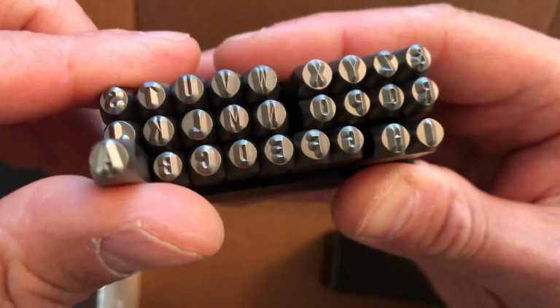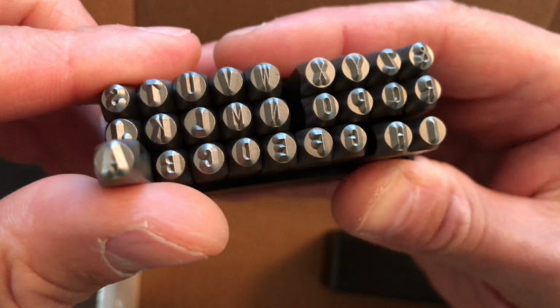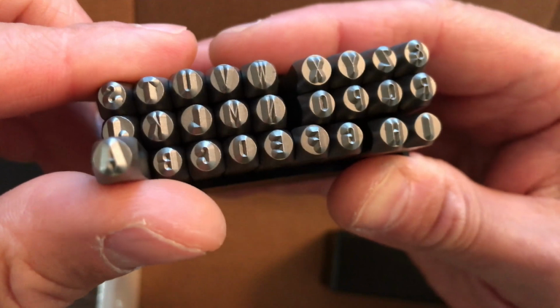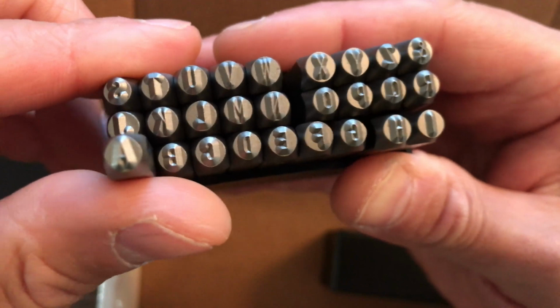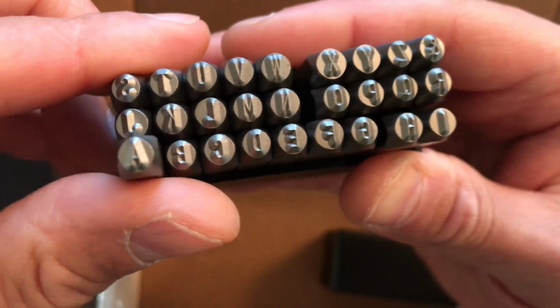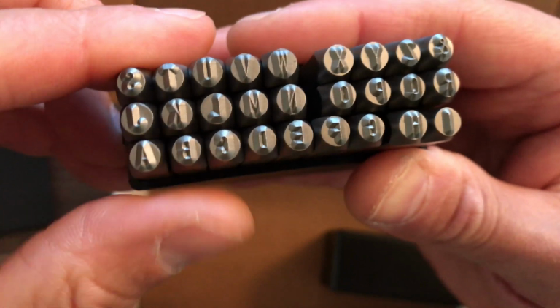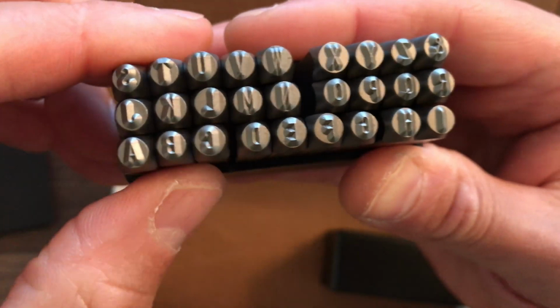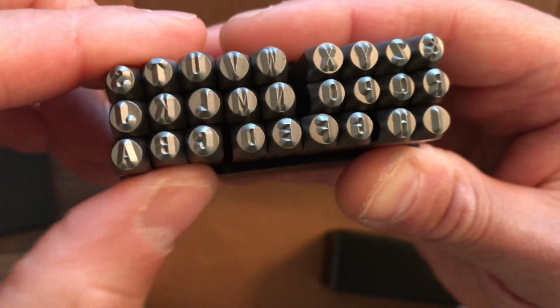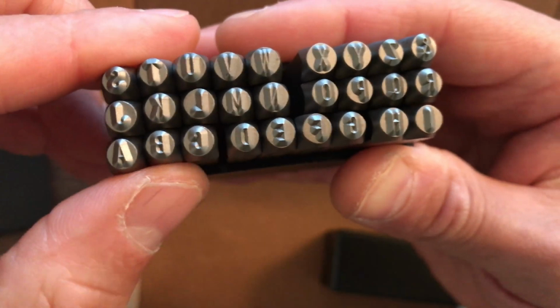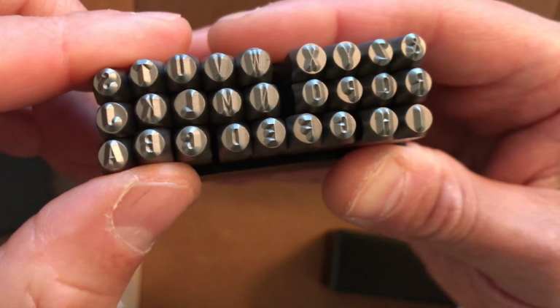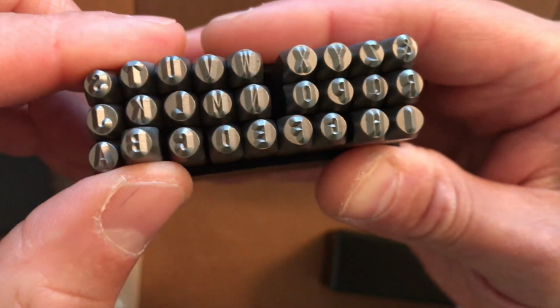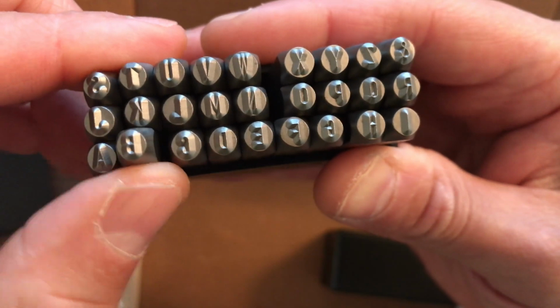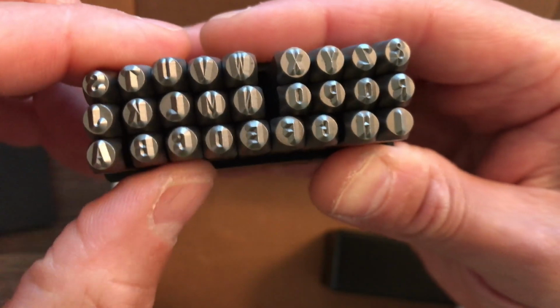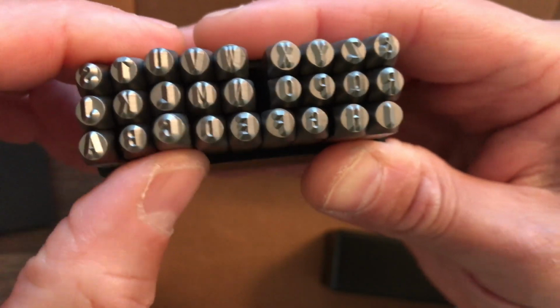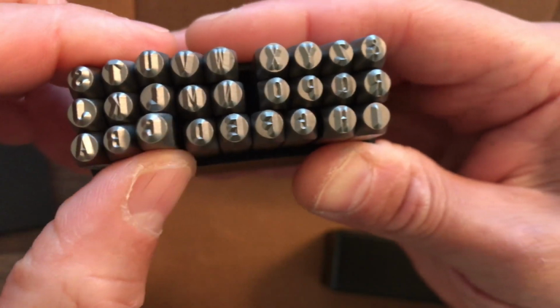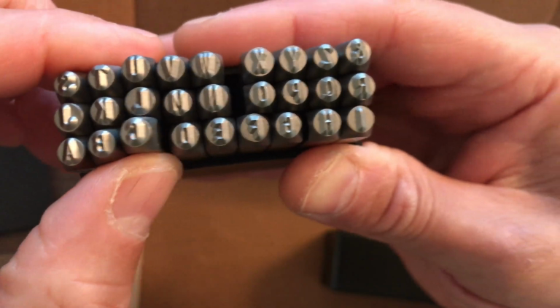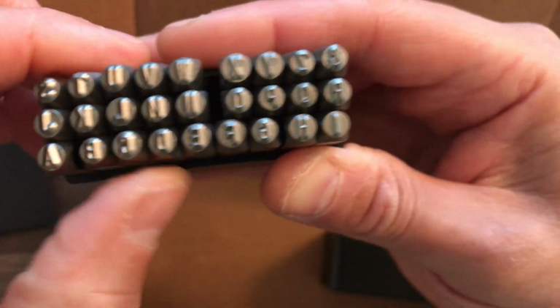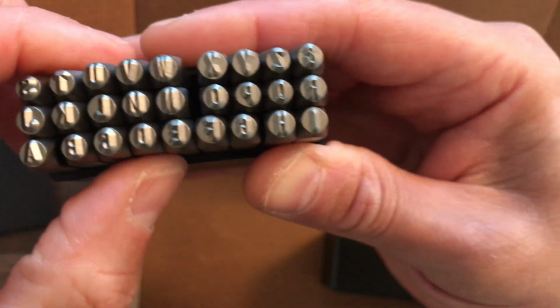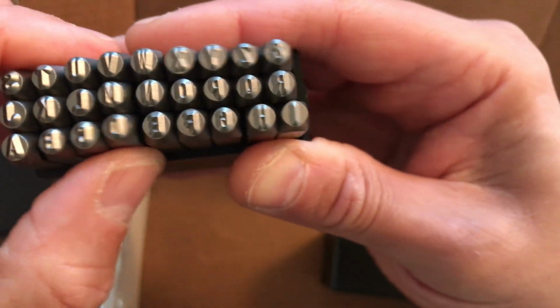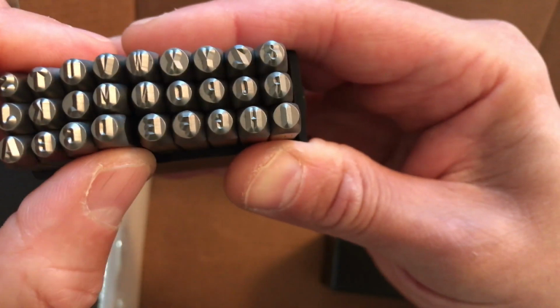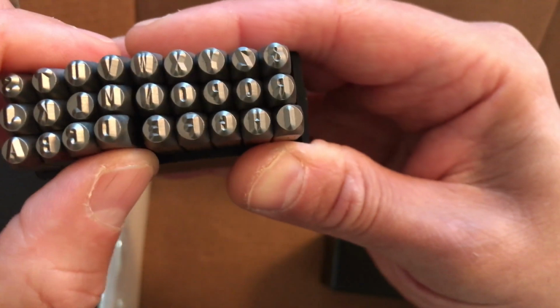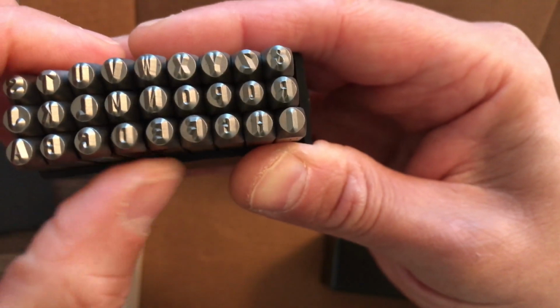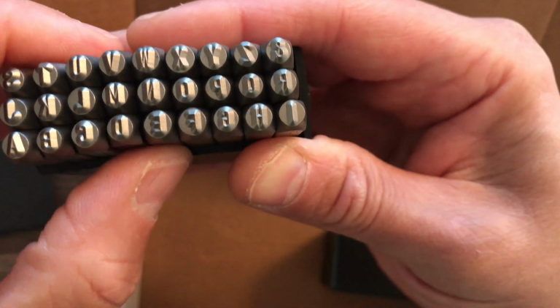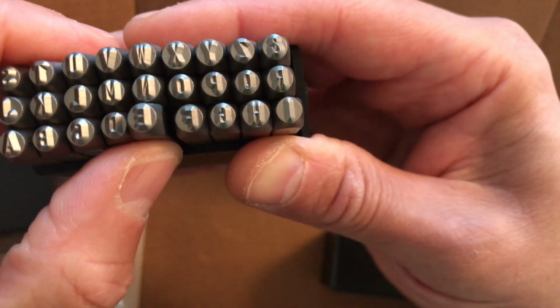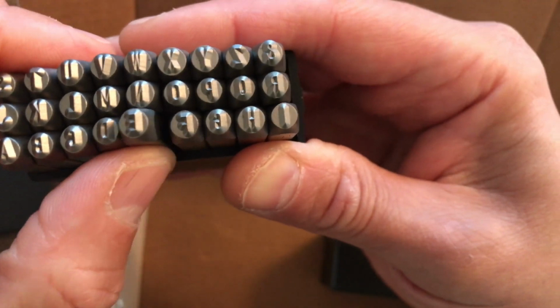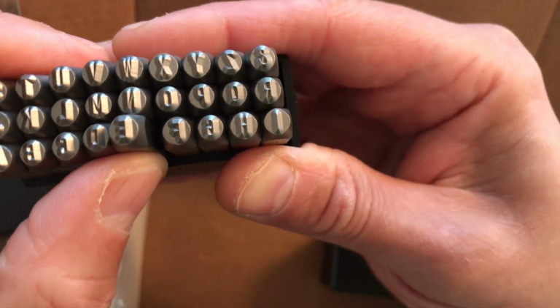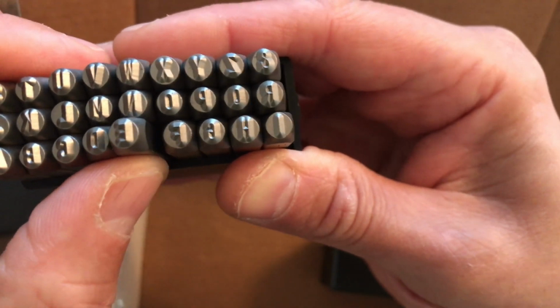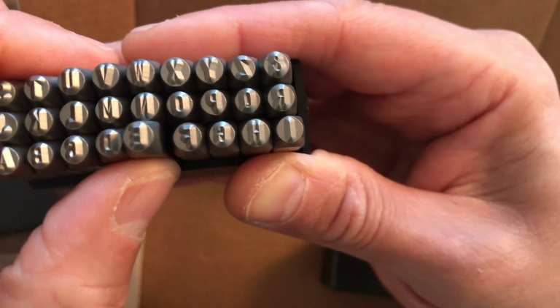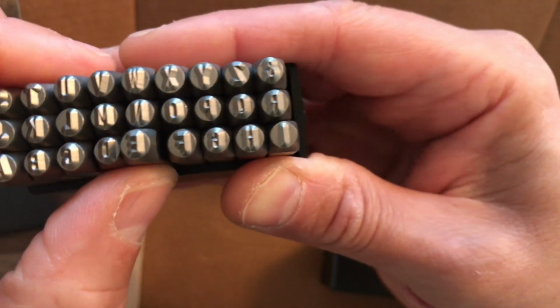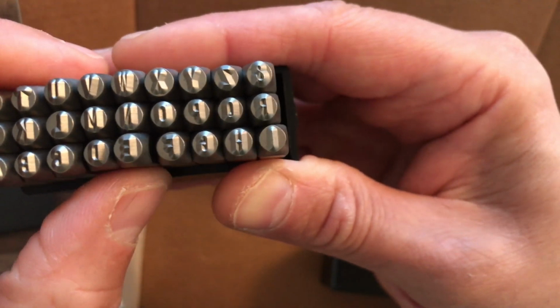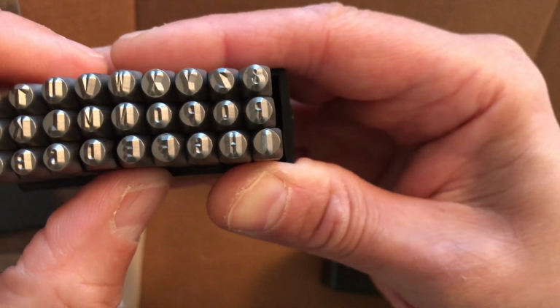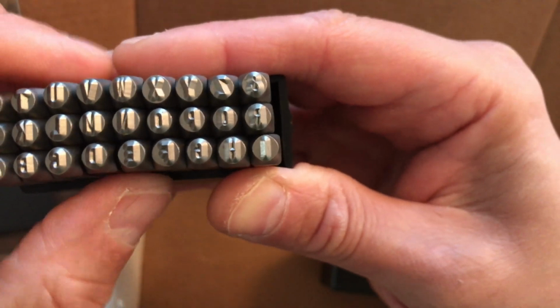The letter punch set includes A, B, C, D, E, and more.